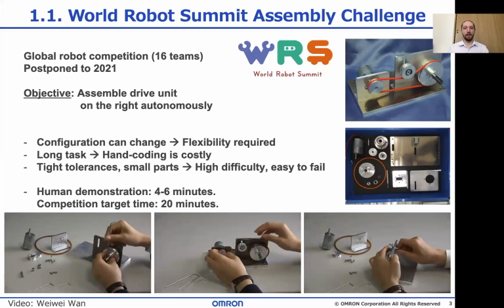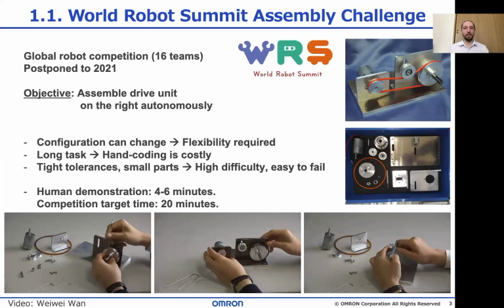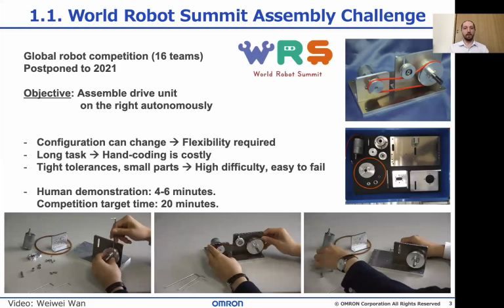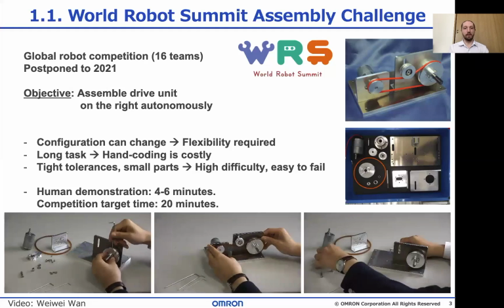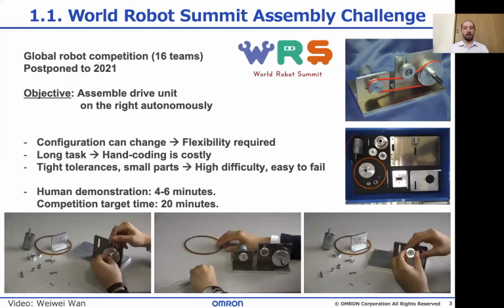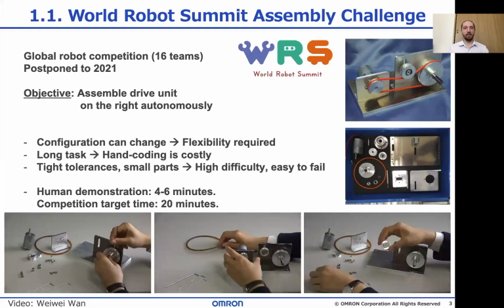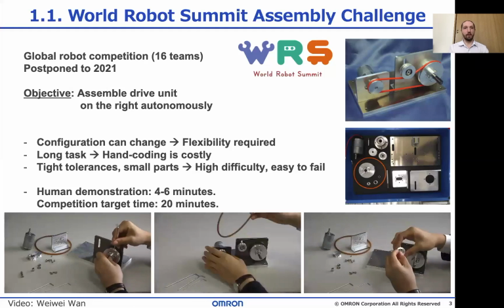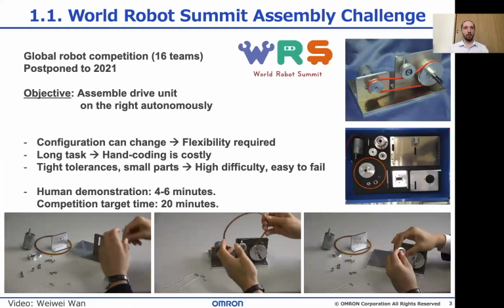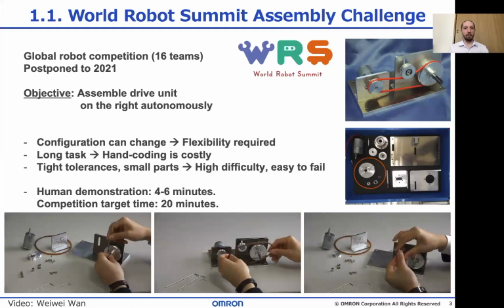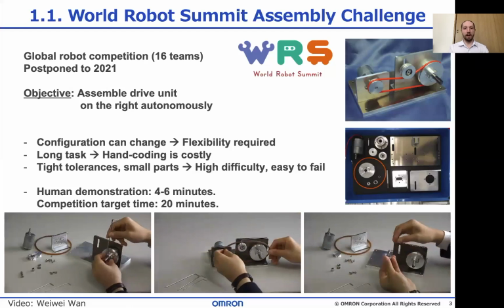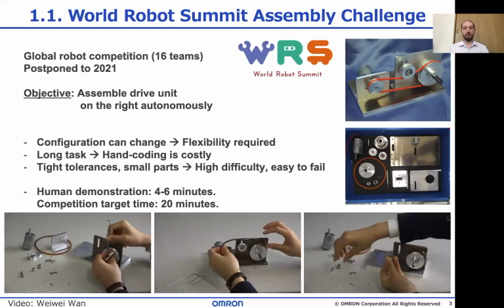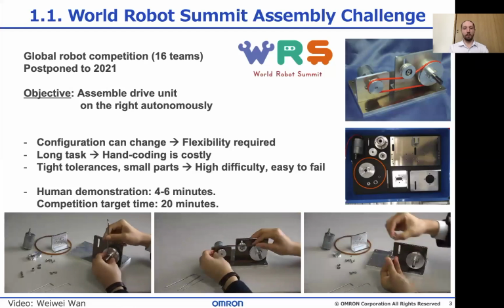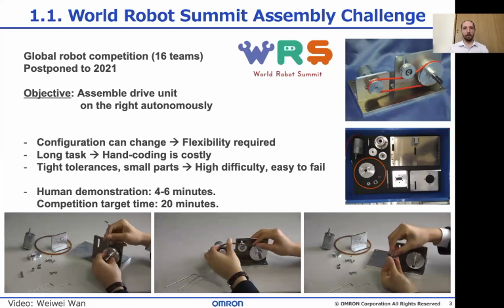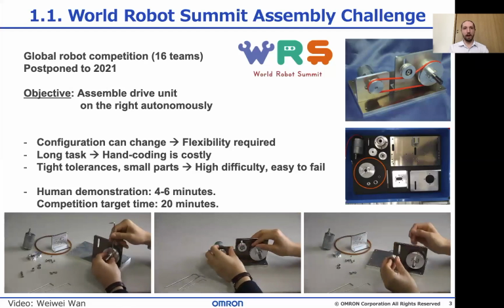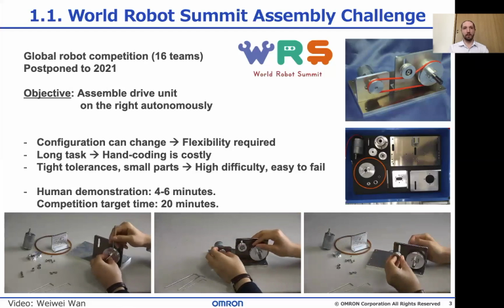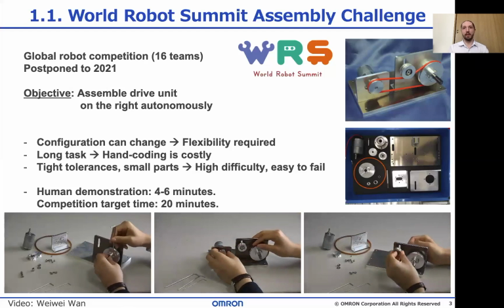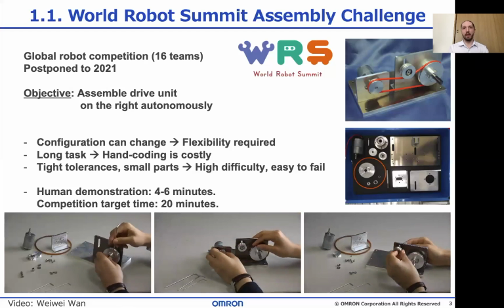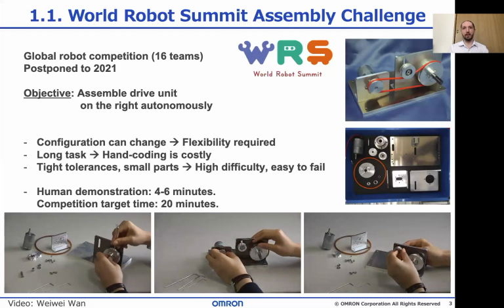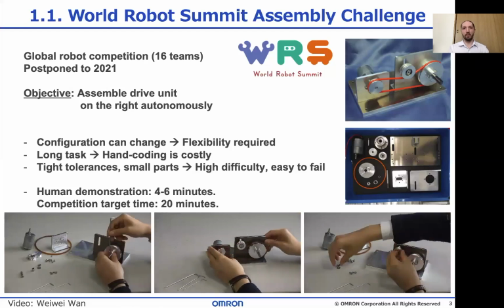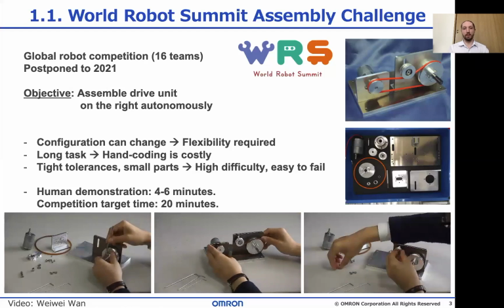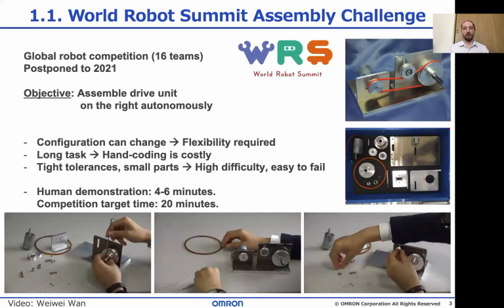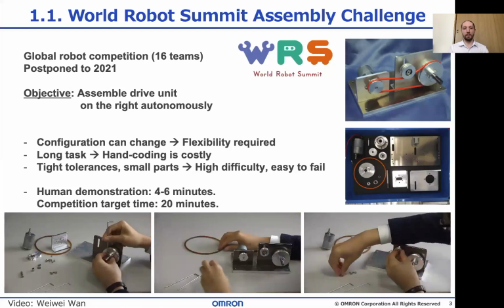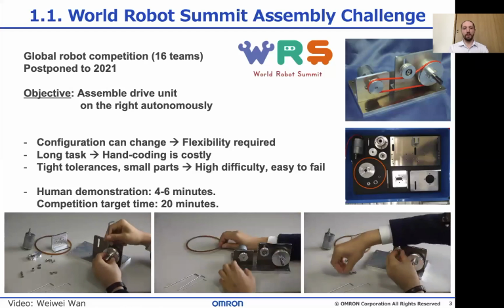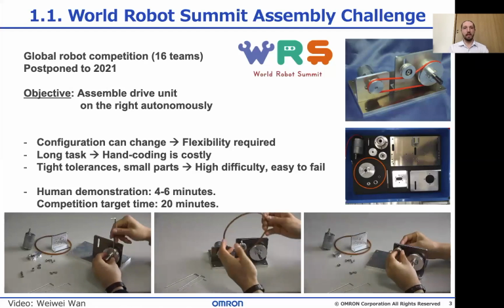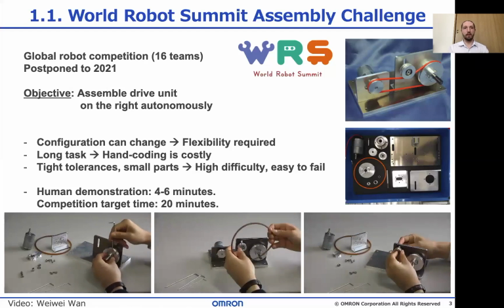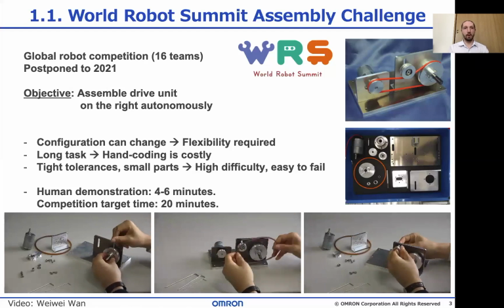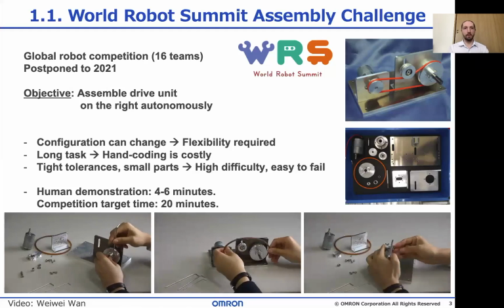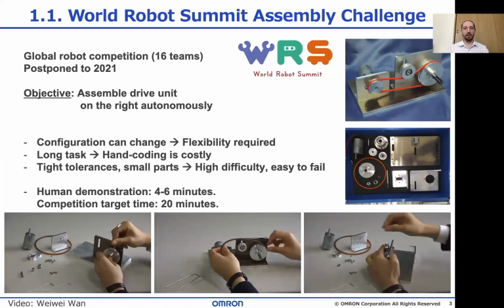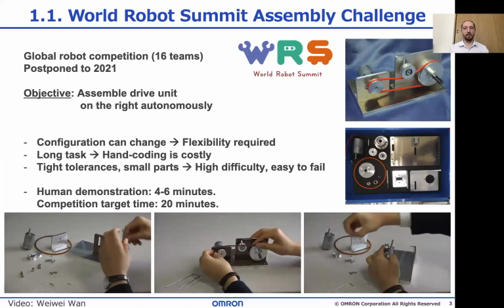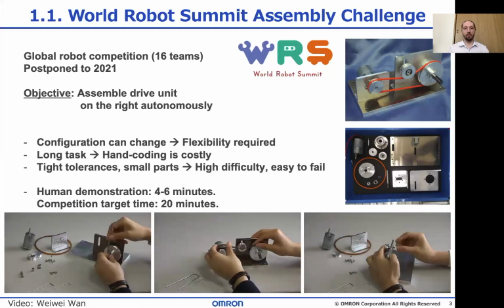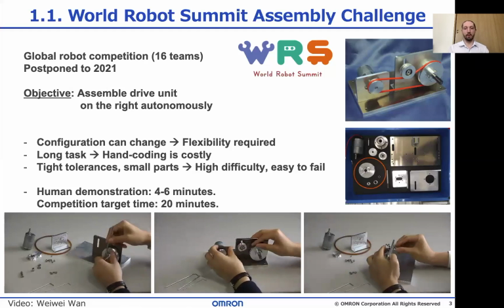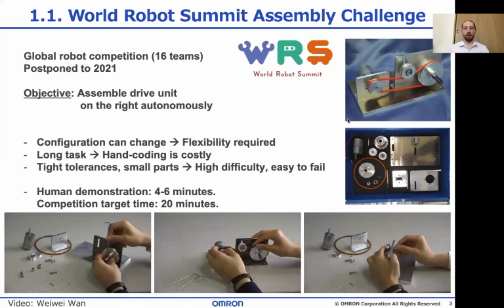You see that there are very small parts, deformable parts, tight tolerances — even small mistakes can make the robot lock up.